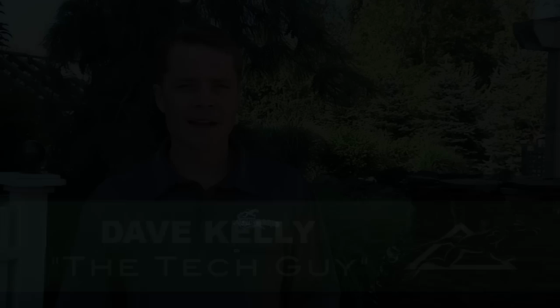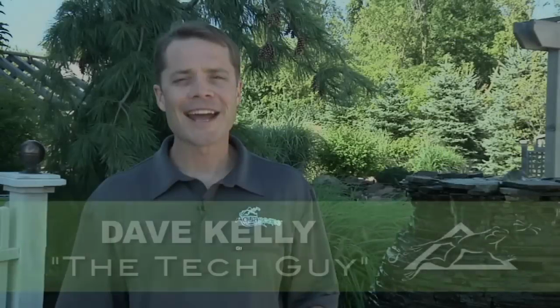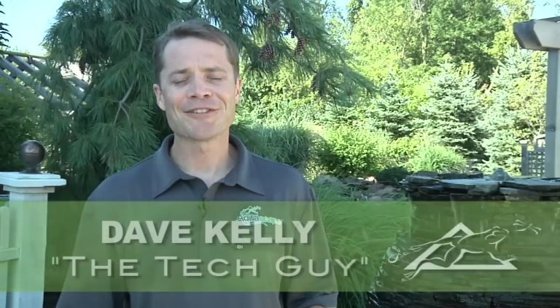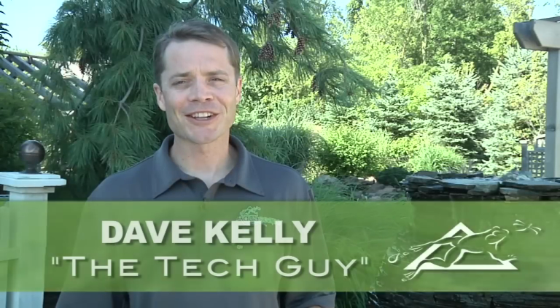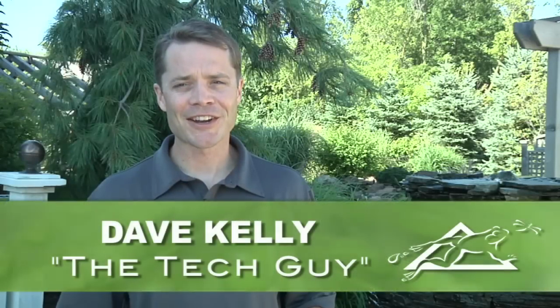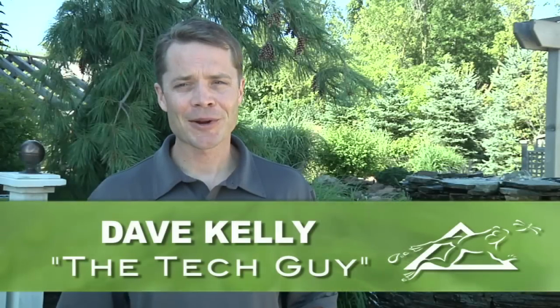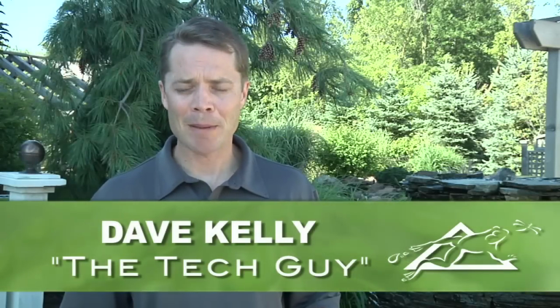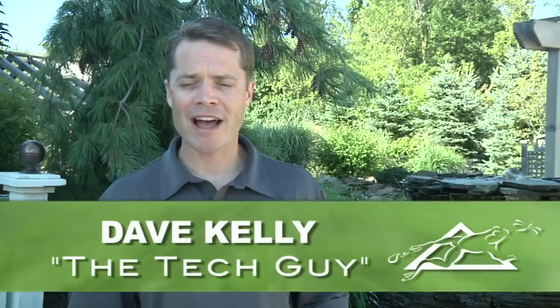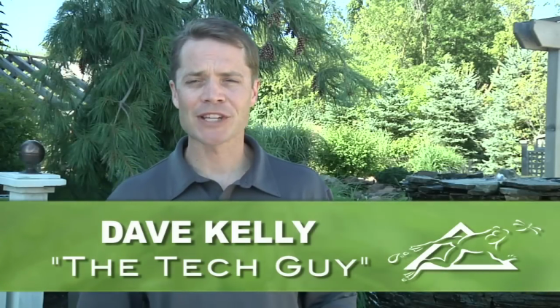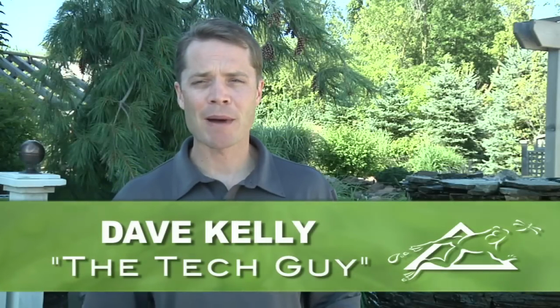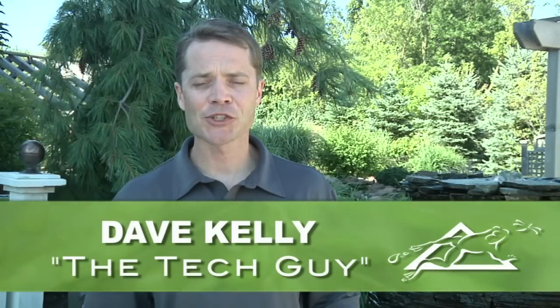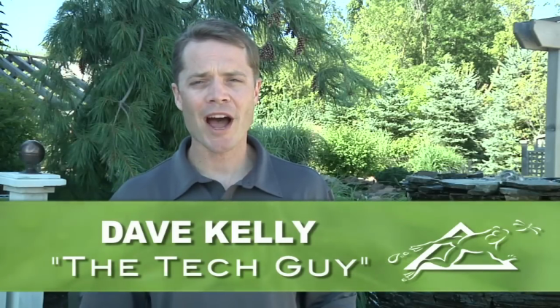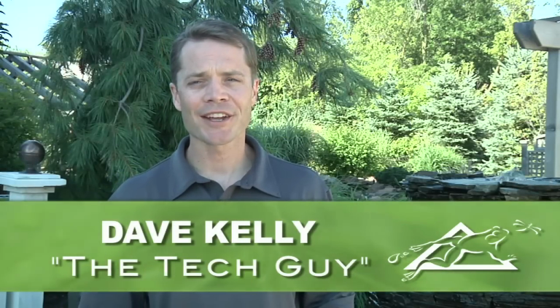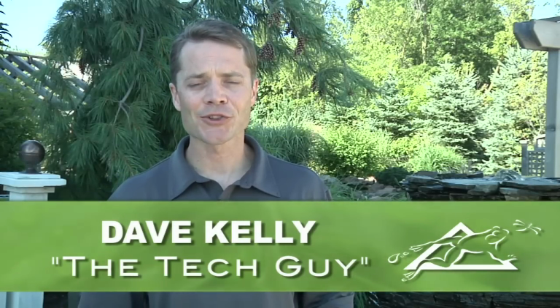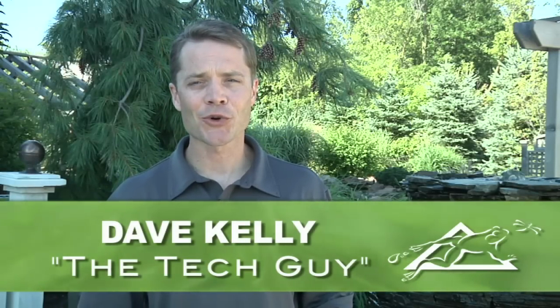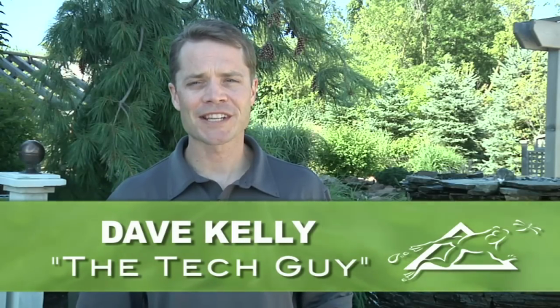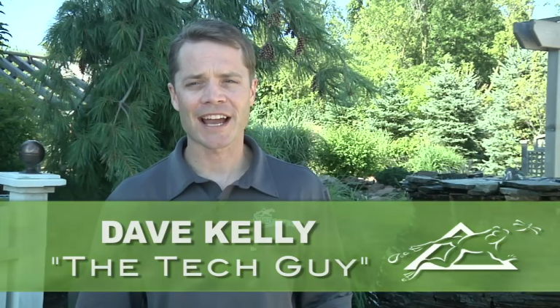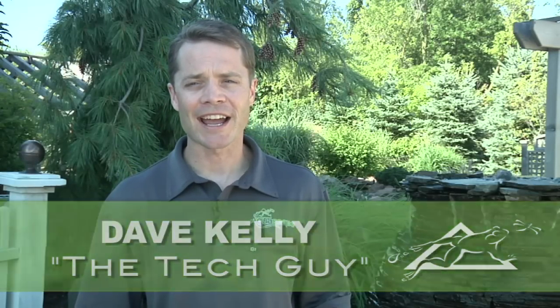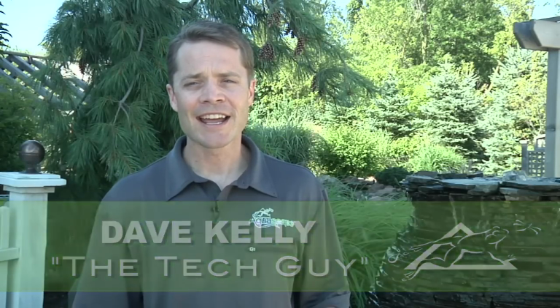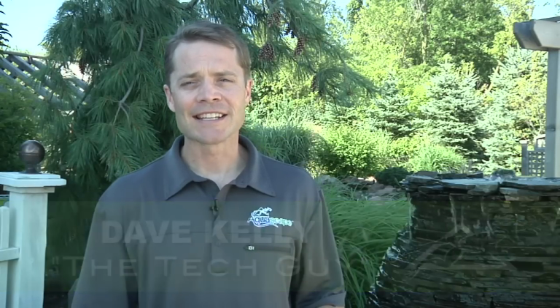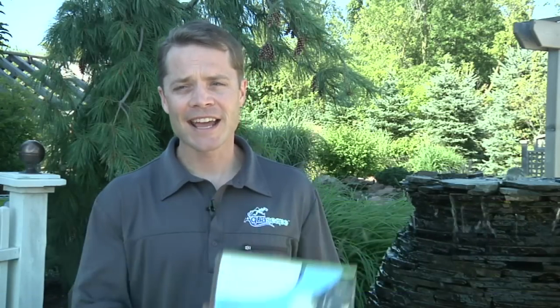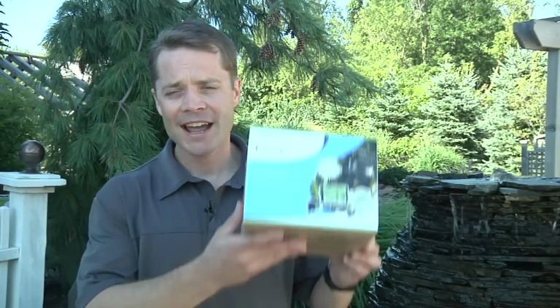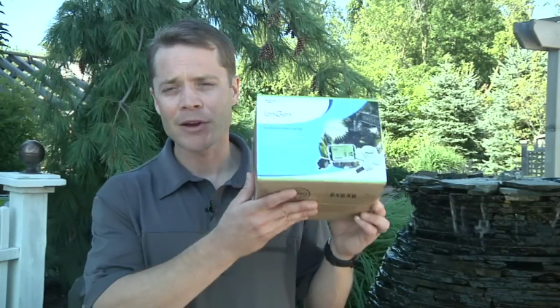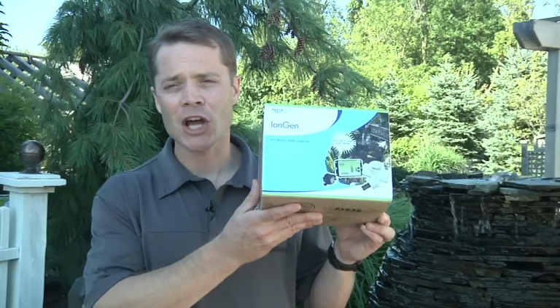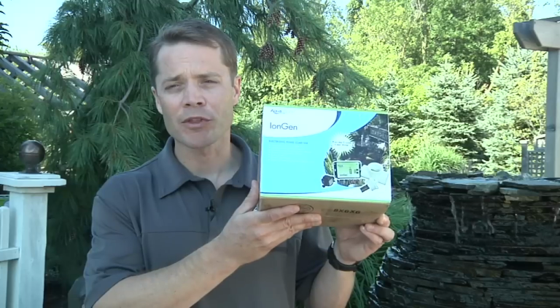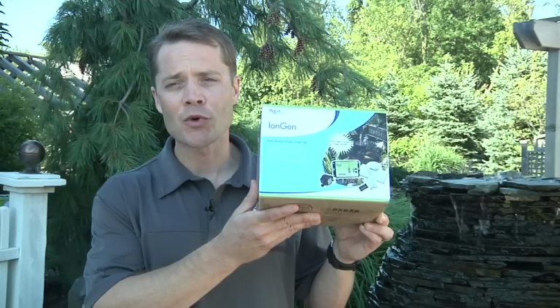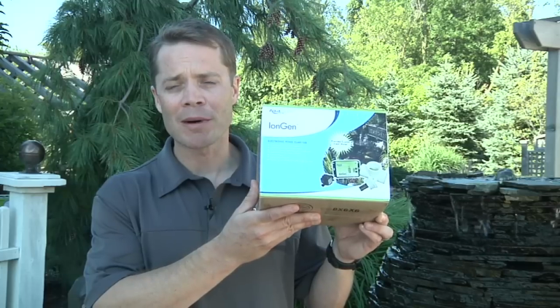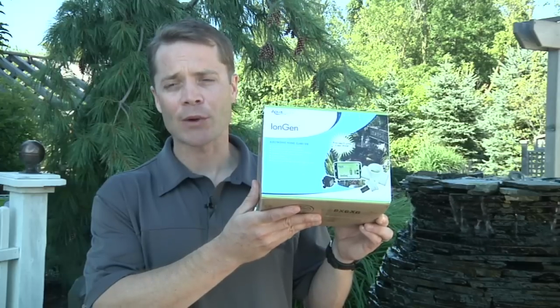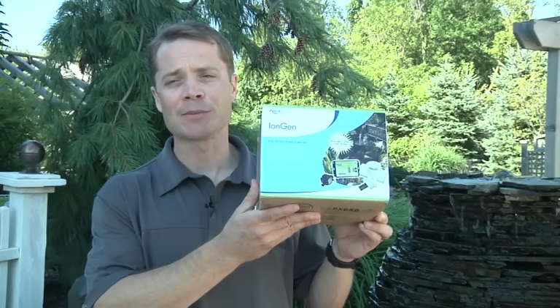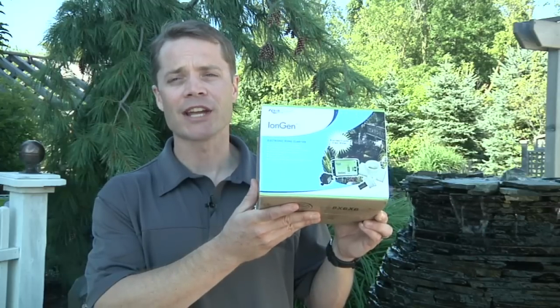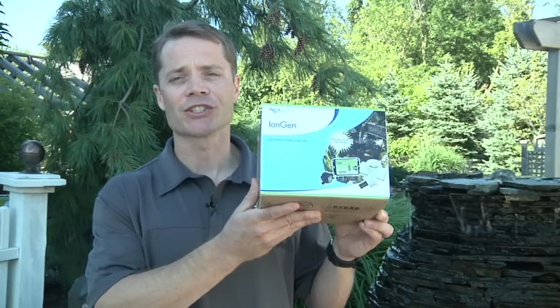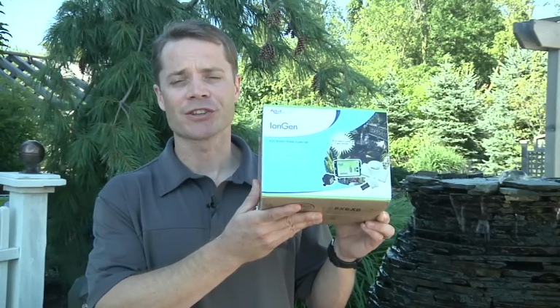Hey, Dave Kelly here, member of Aquascape's Pond Squad, also known as a tech guy. And today, I'm here to talk with you about Aquascape's iEngine system.